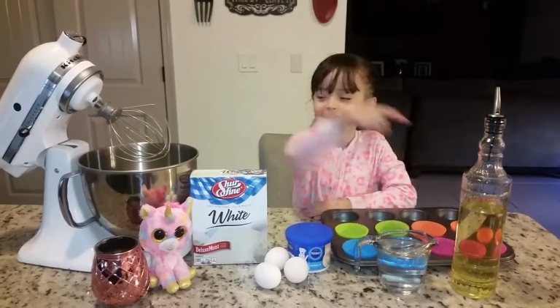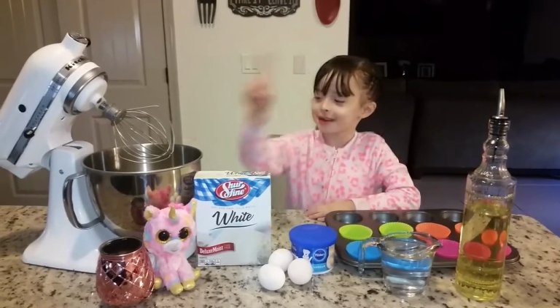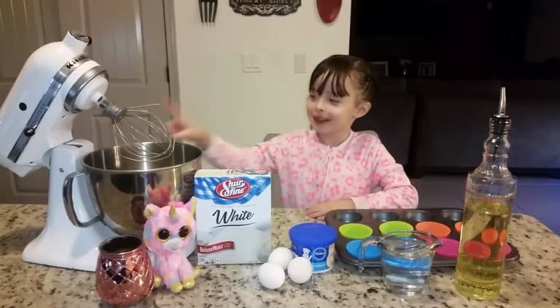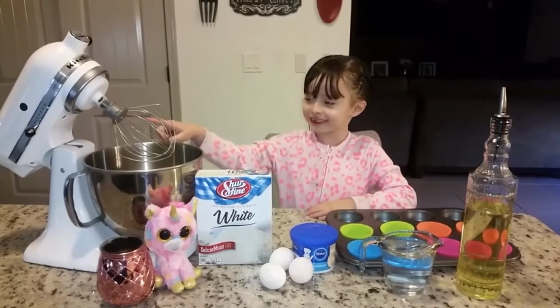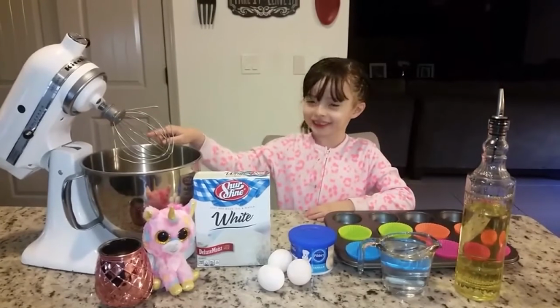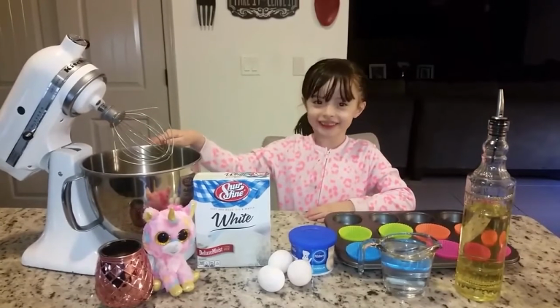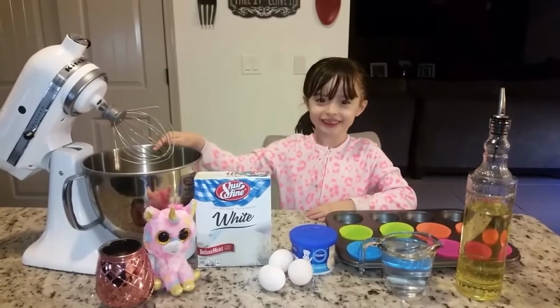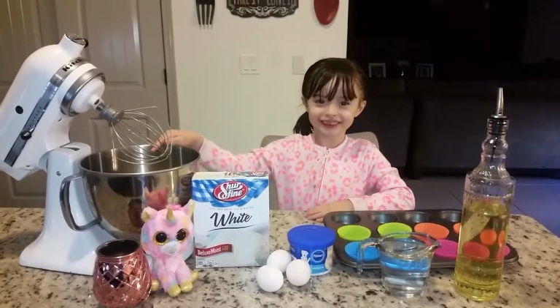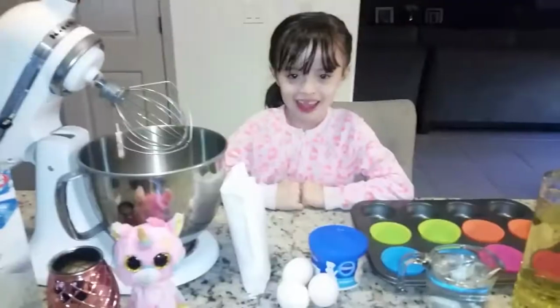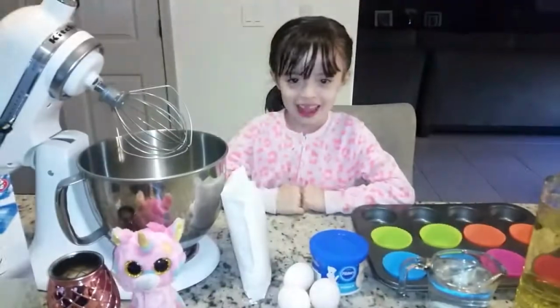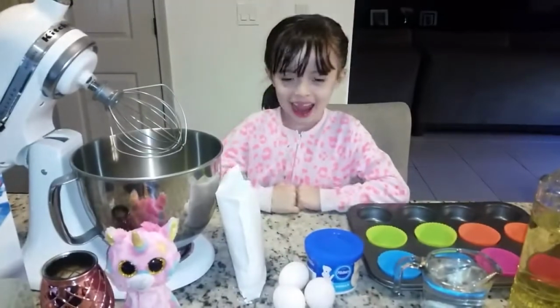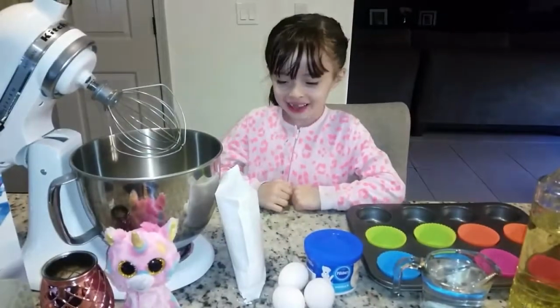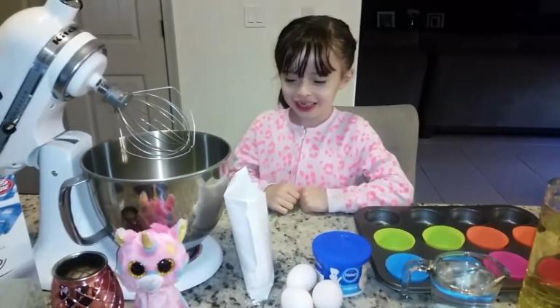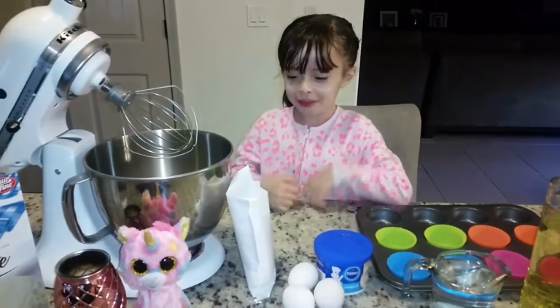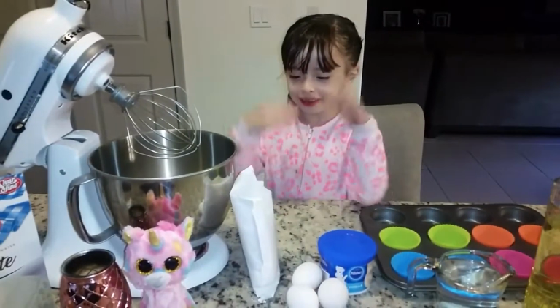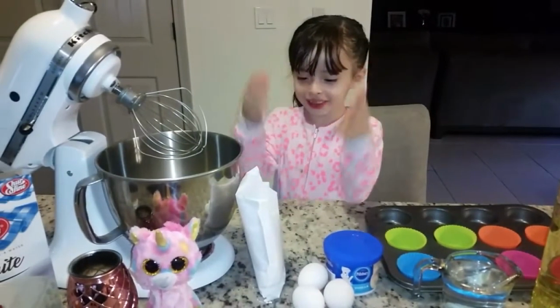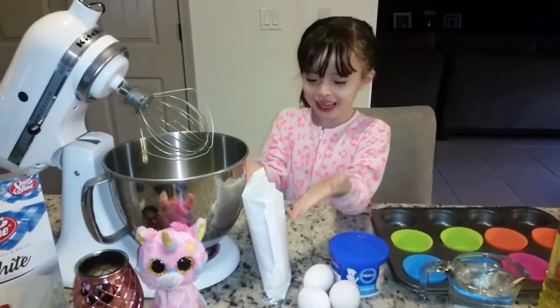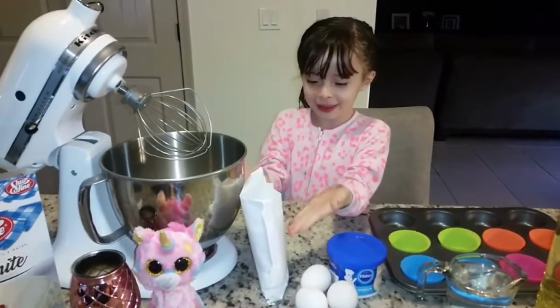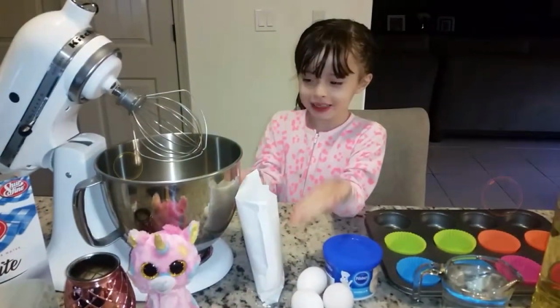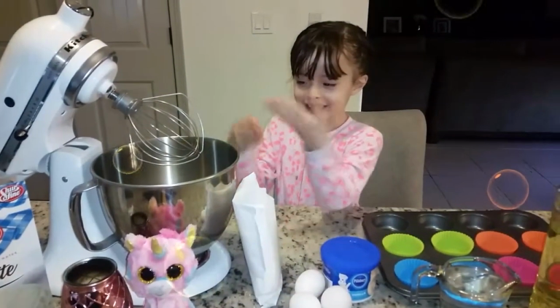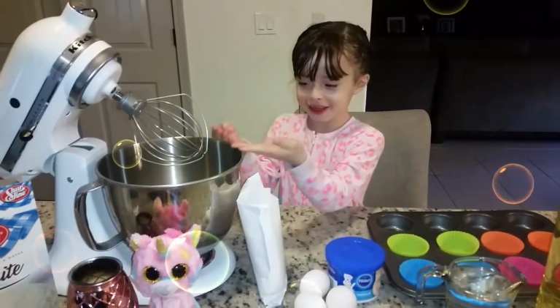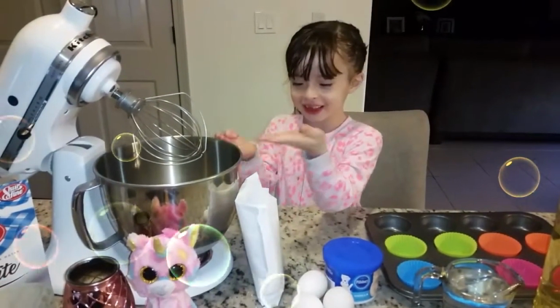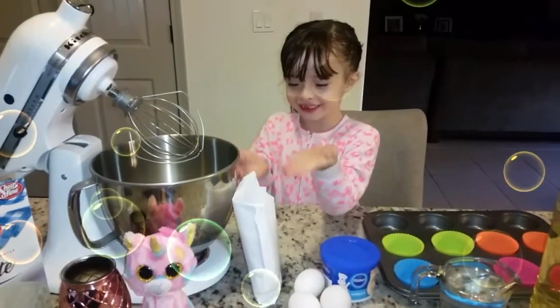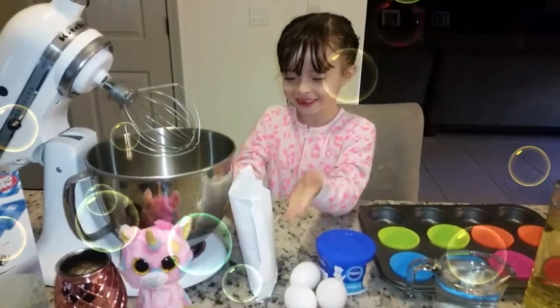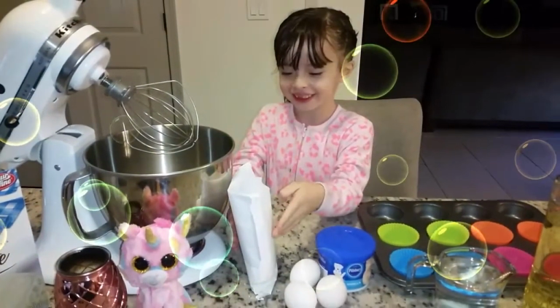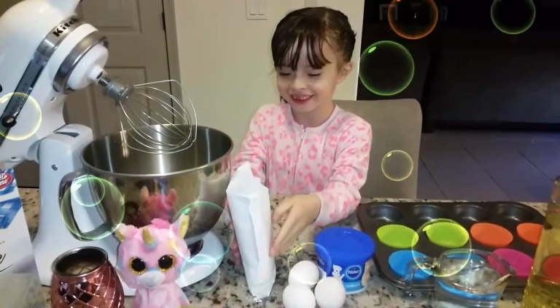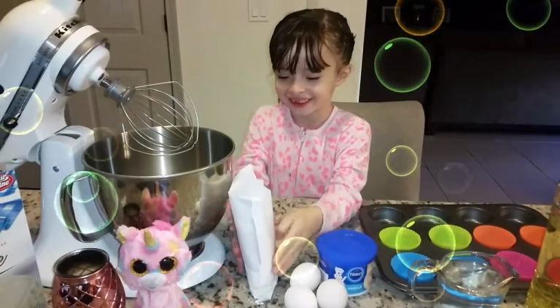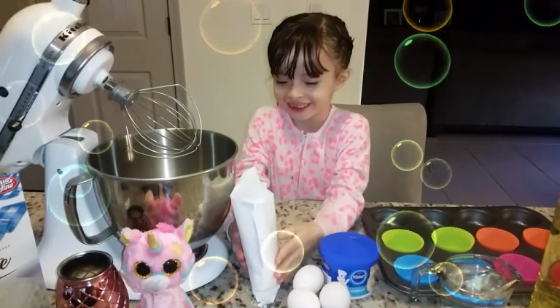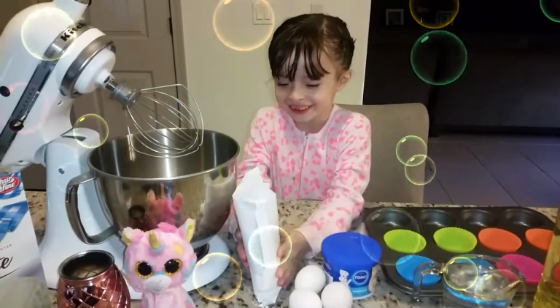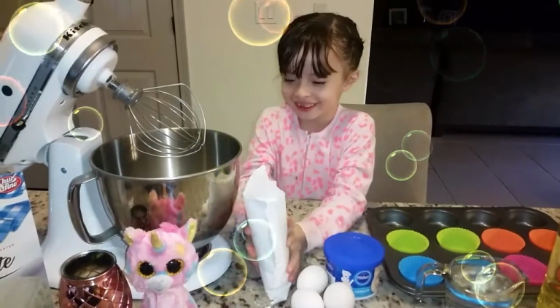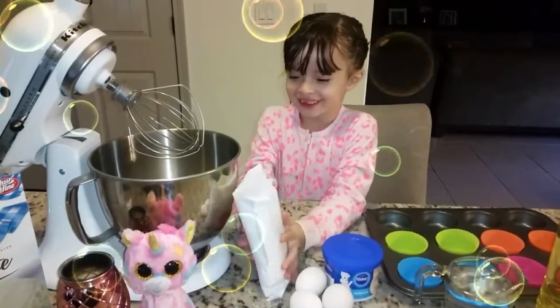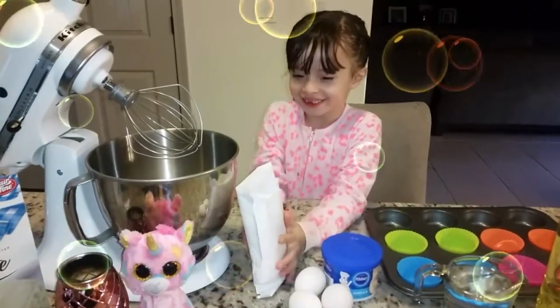And you make some. And then you put the cheese and you make some.